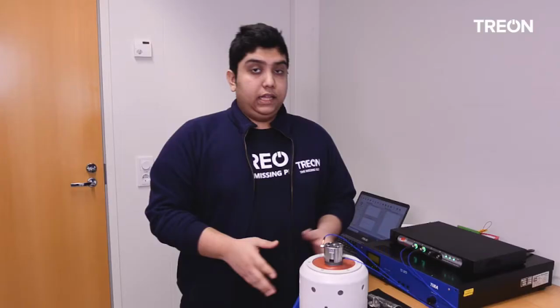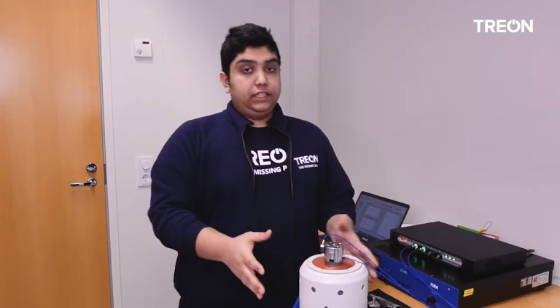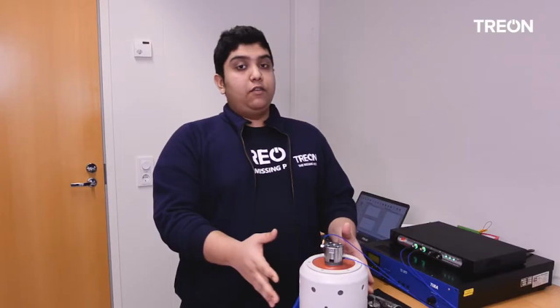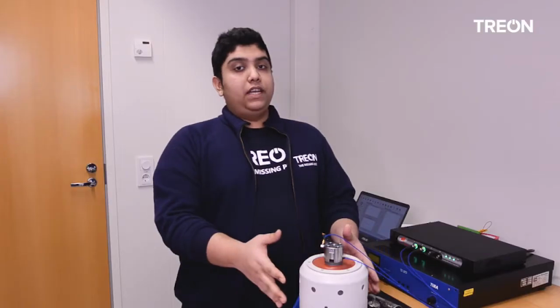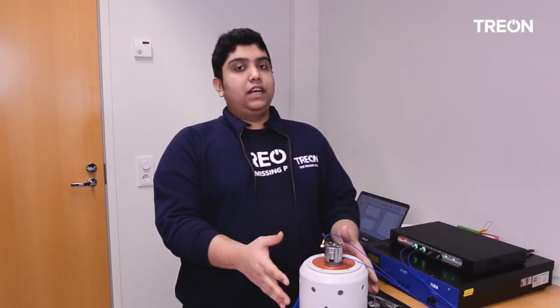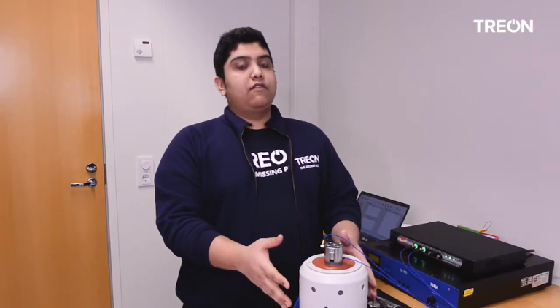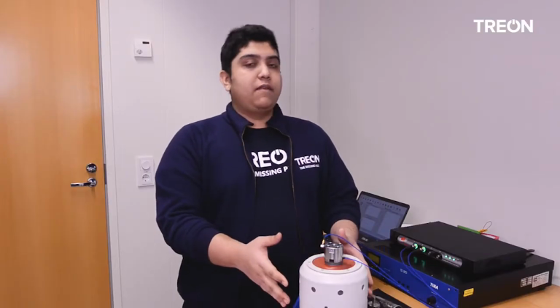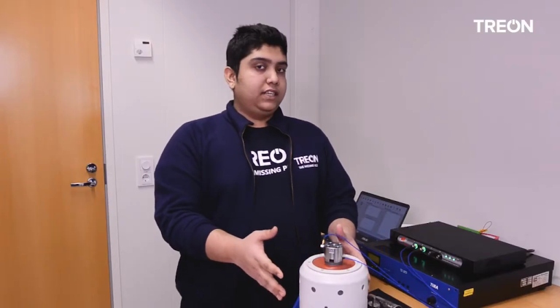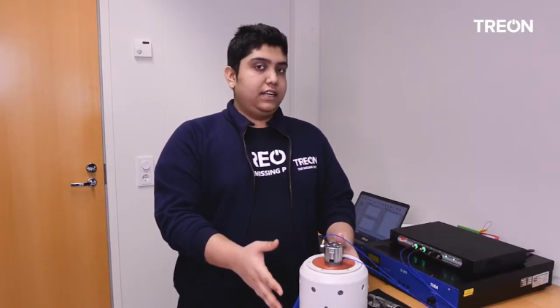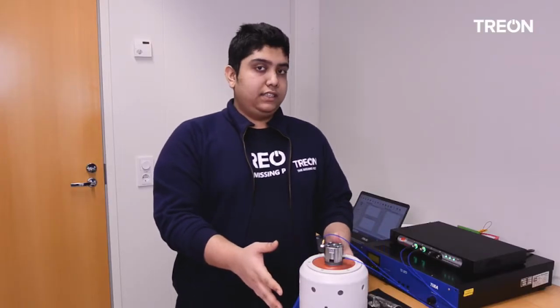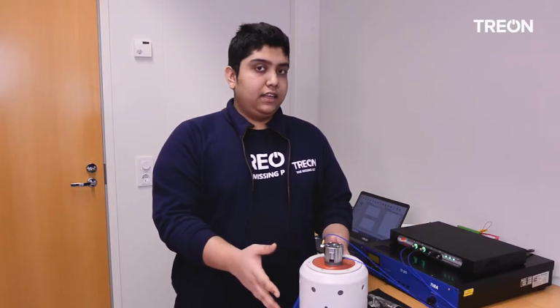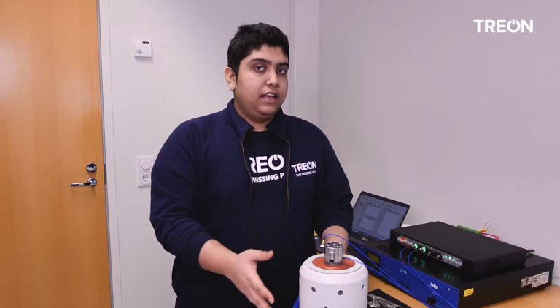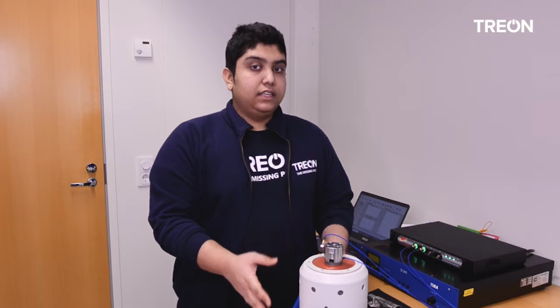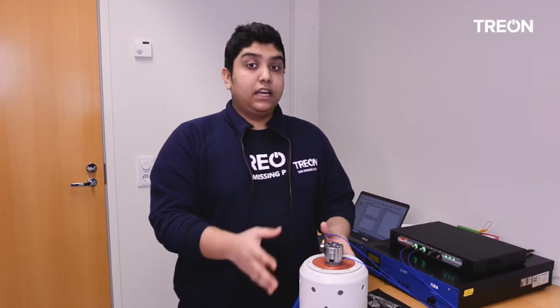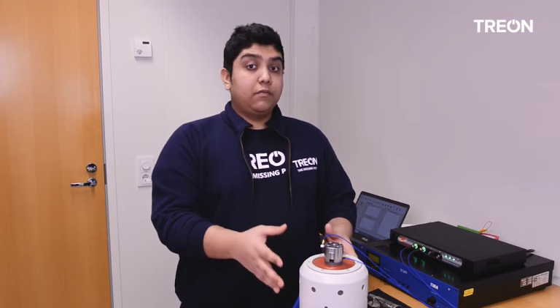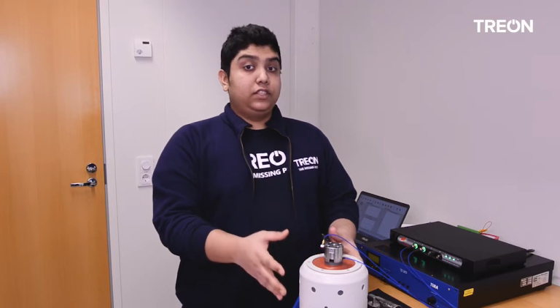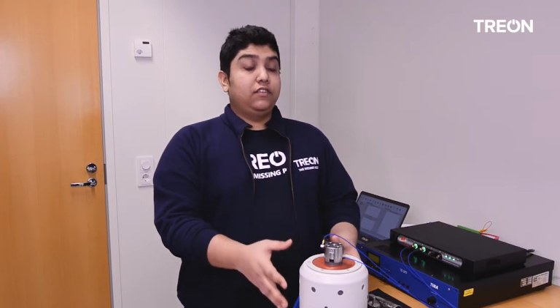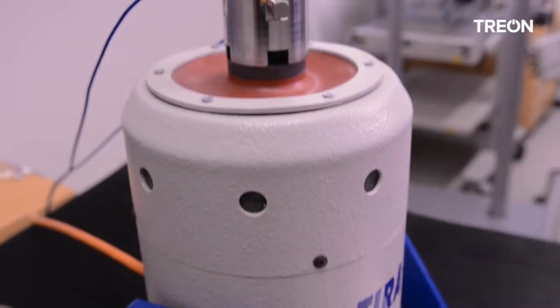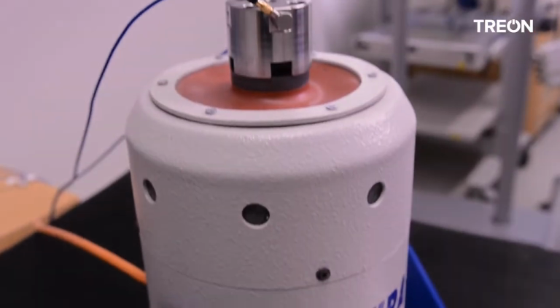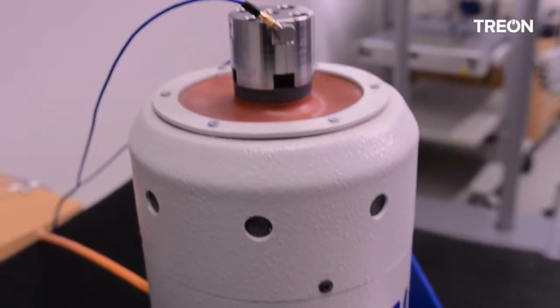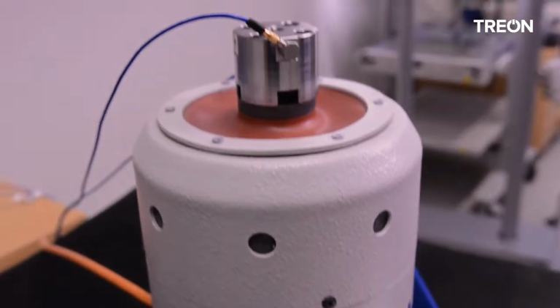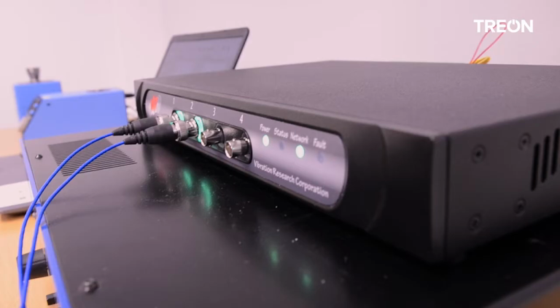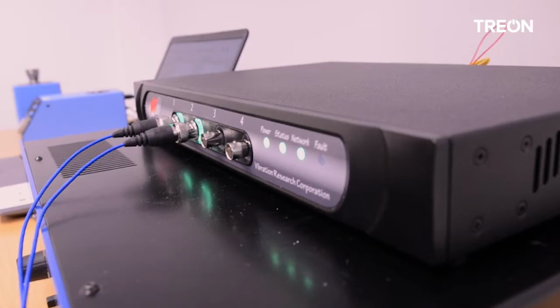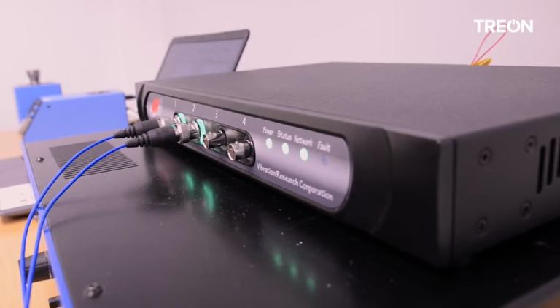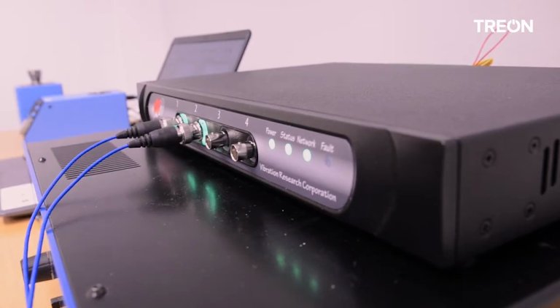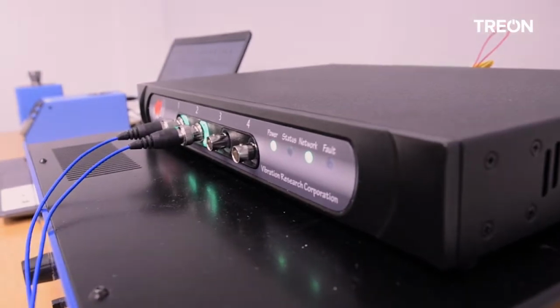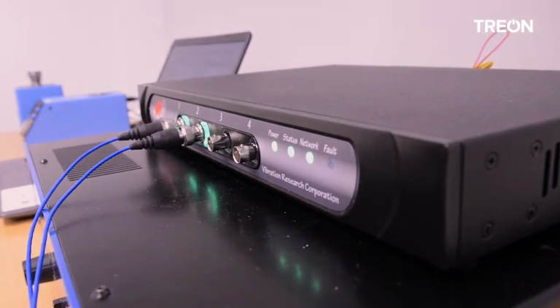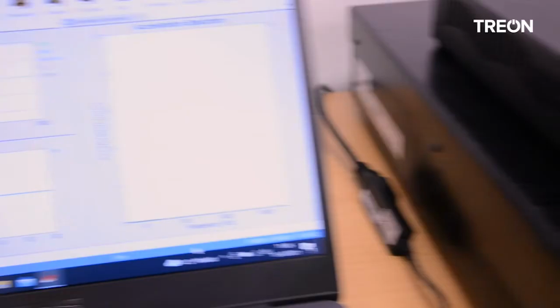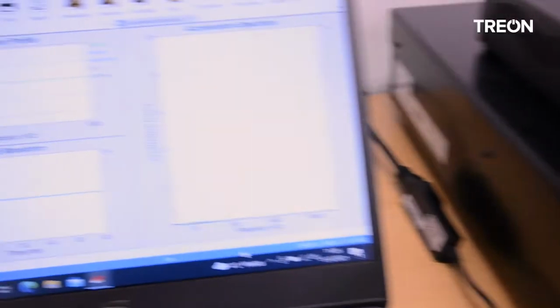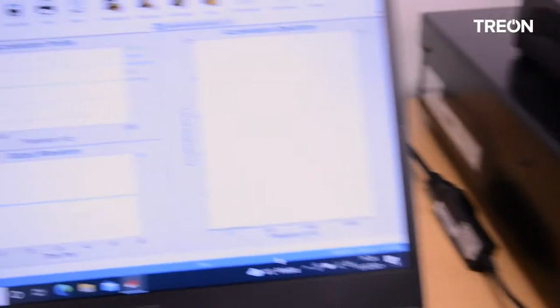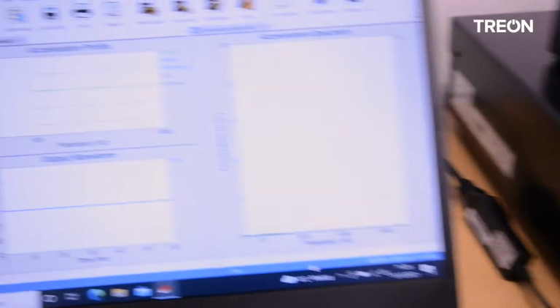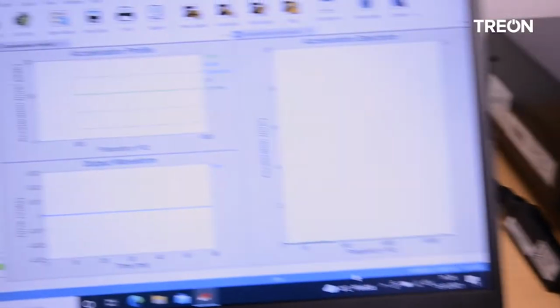This is our main shaker for vibration testing. The setup consists of a shaker, amplifier, controller, and control software.